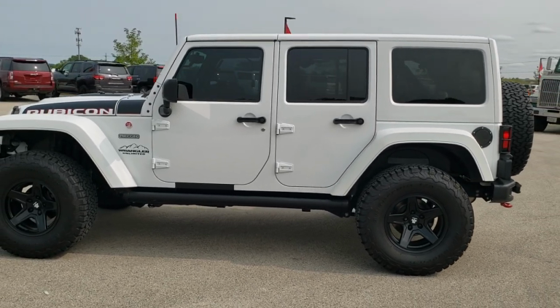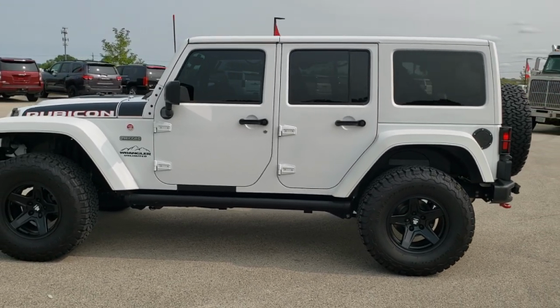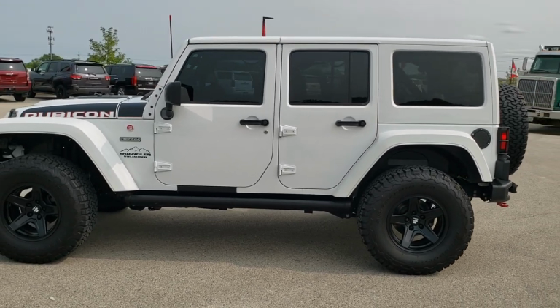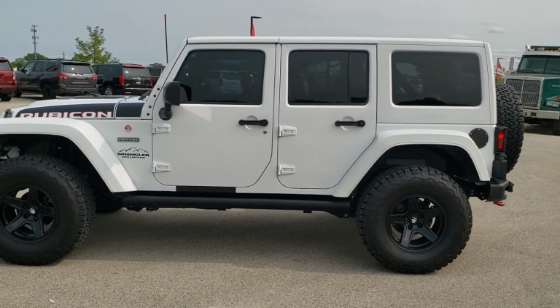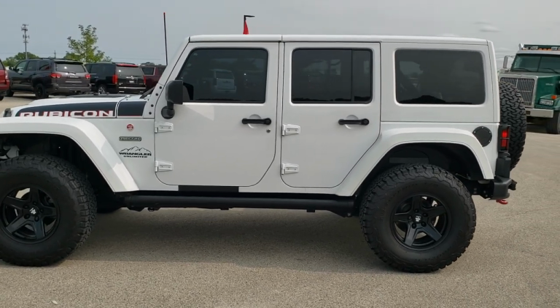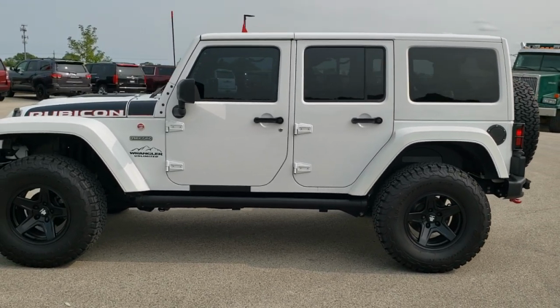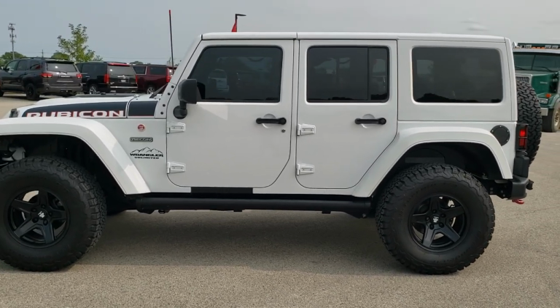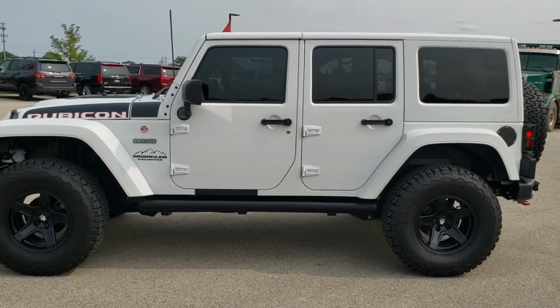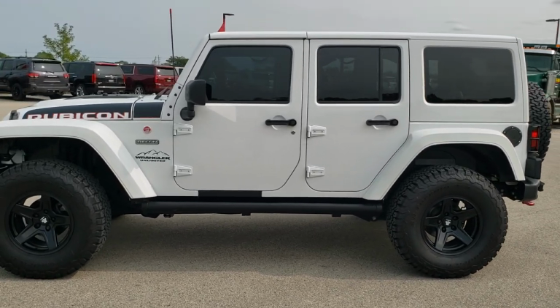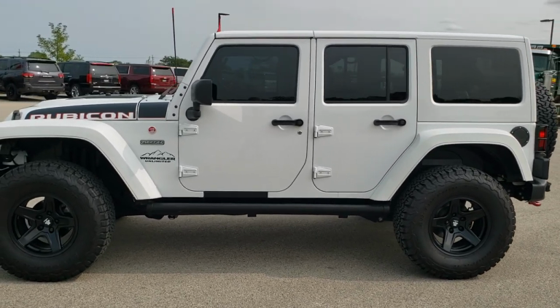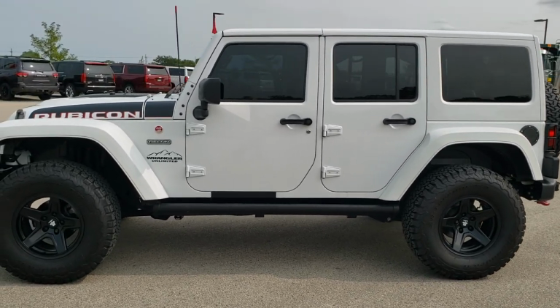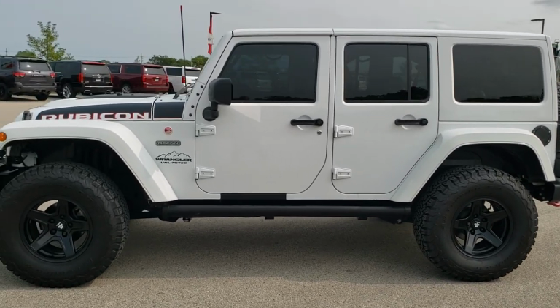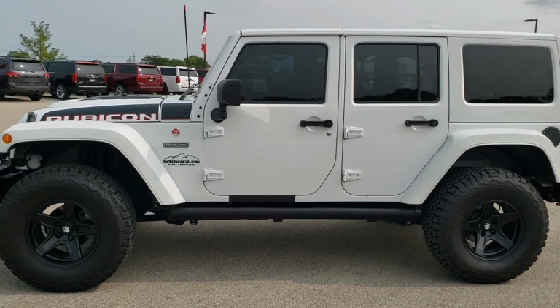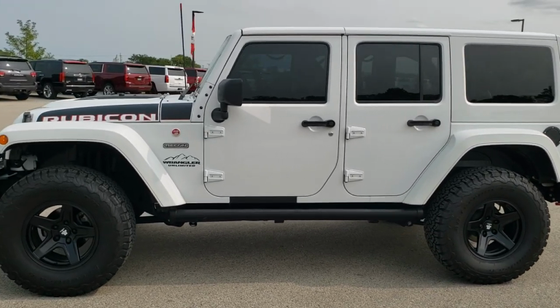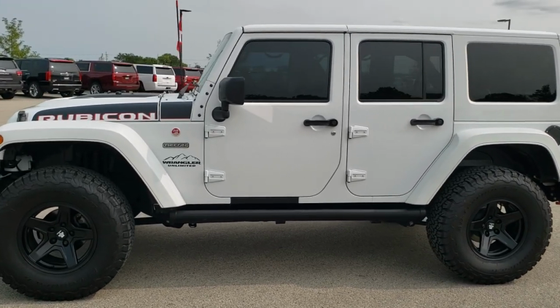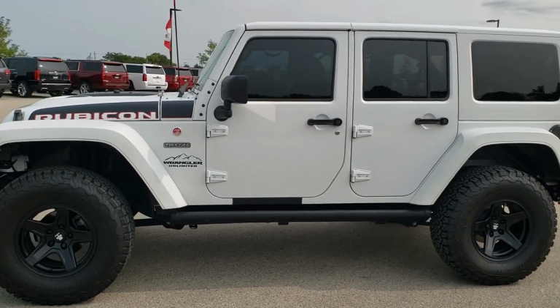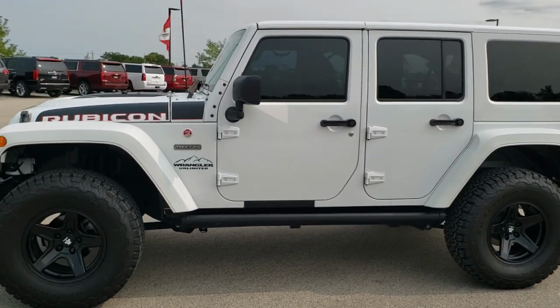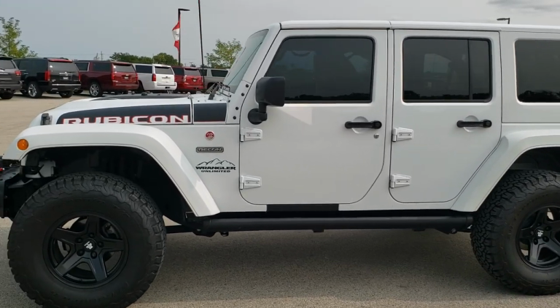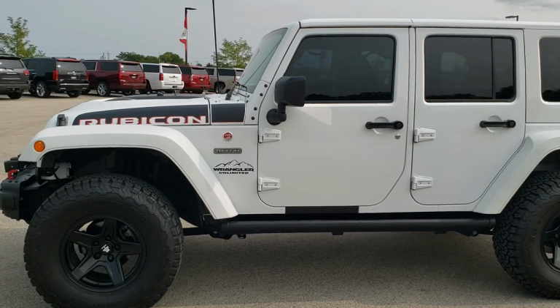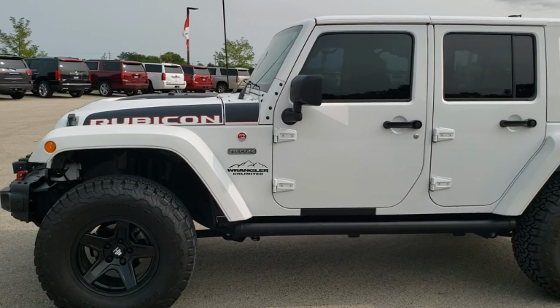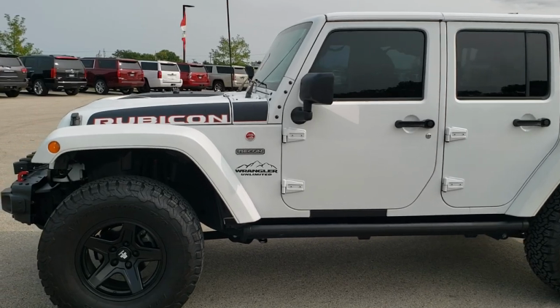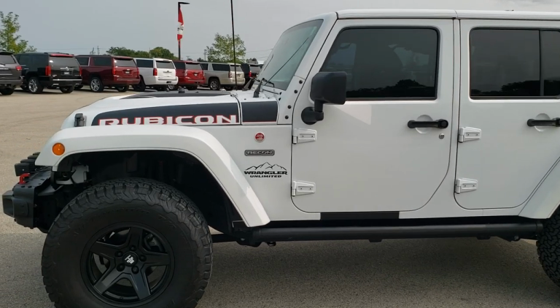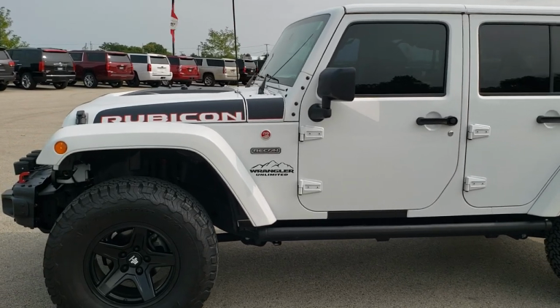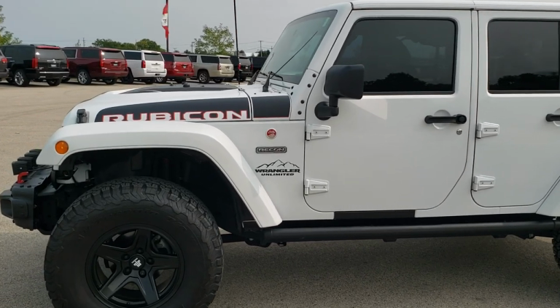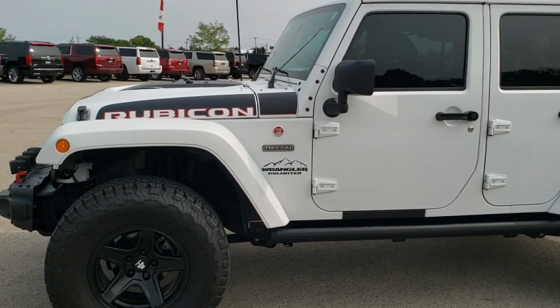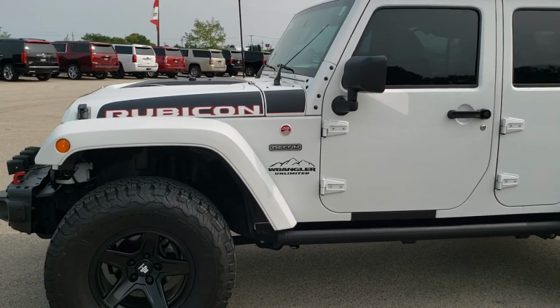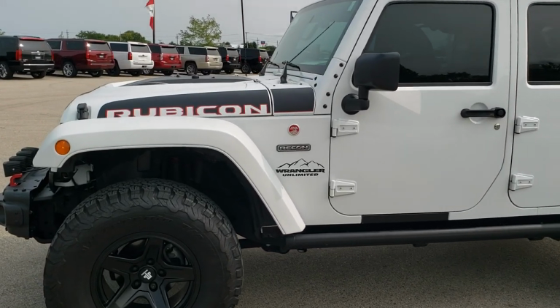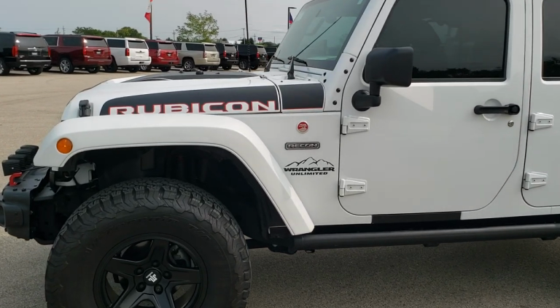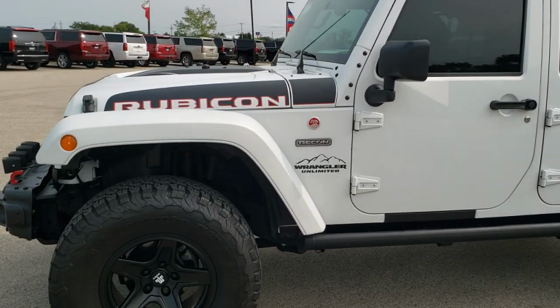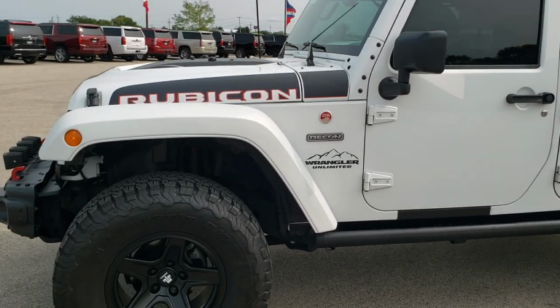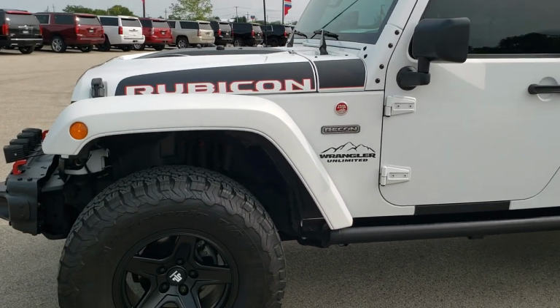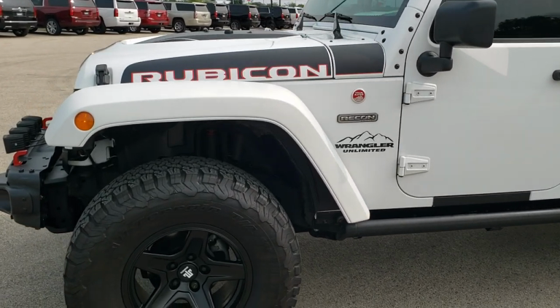And if you'd like to check out all the photos on this Jeep, in the upper right-hand part of the screen is a link right to our website — click that and check us out there.